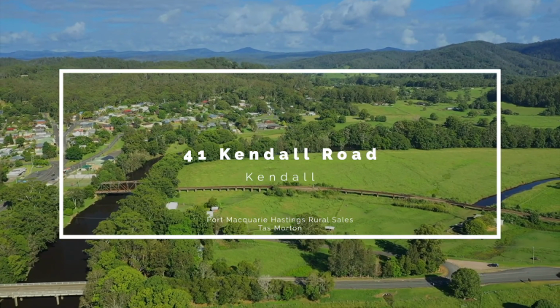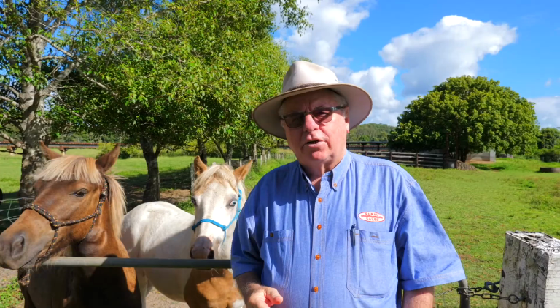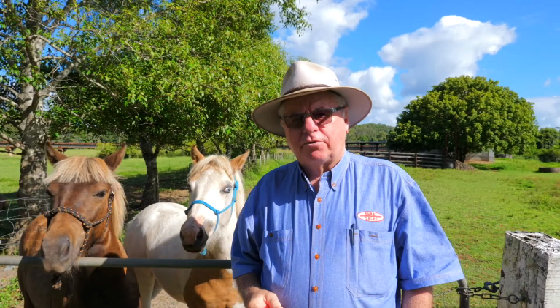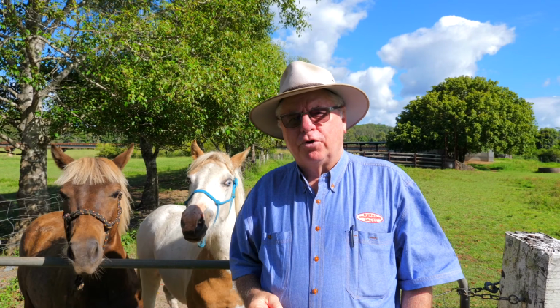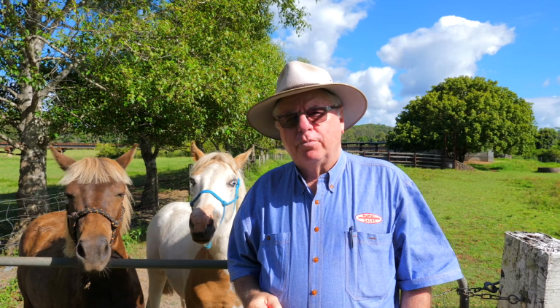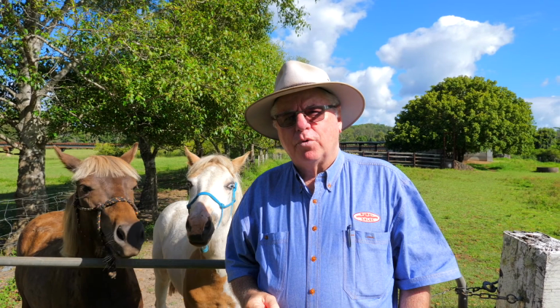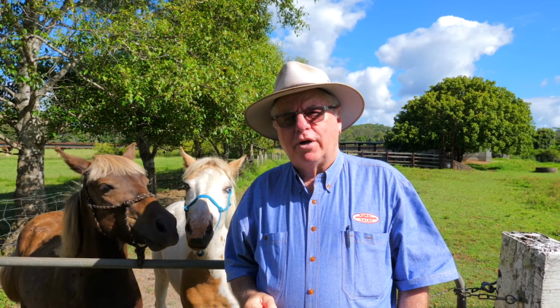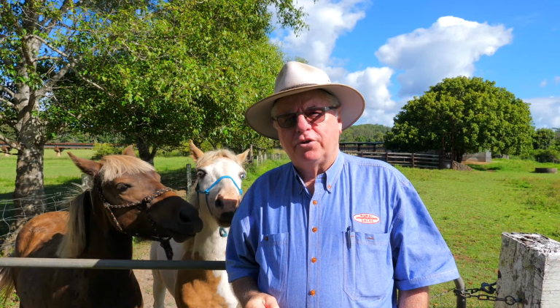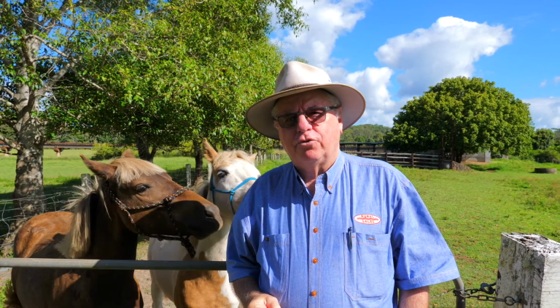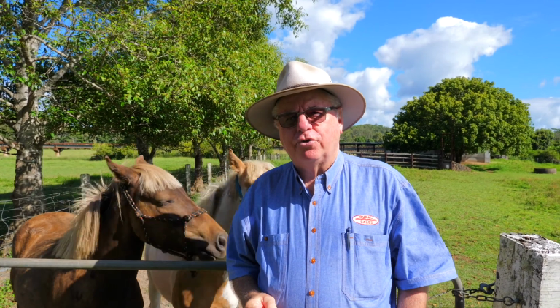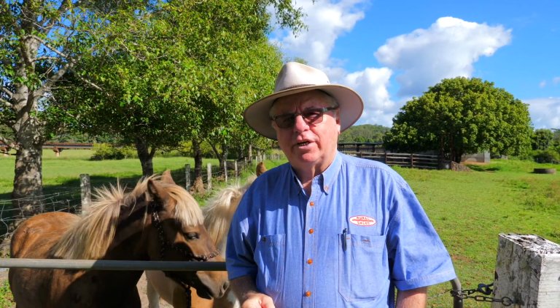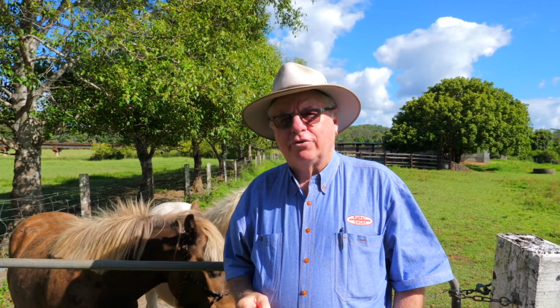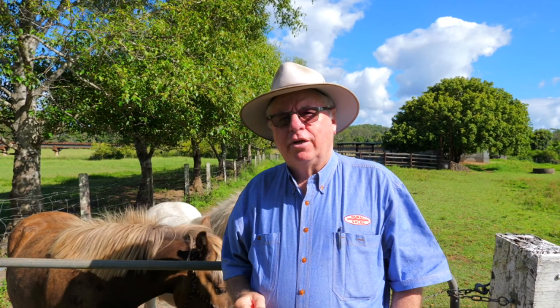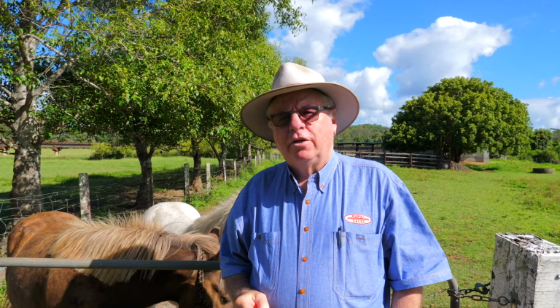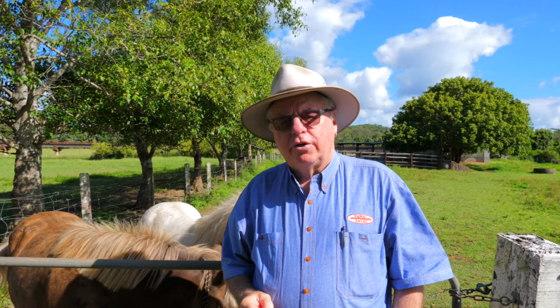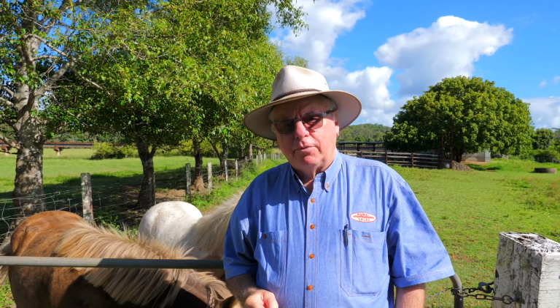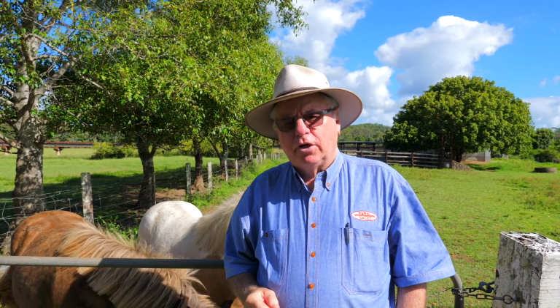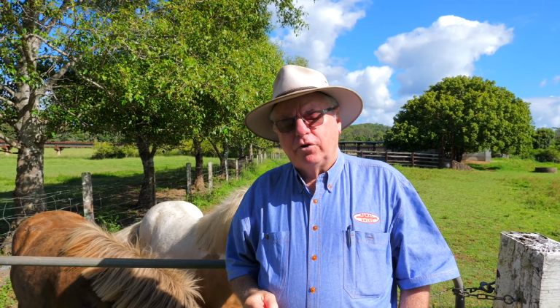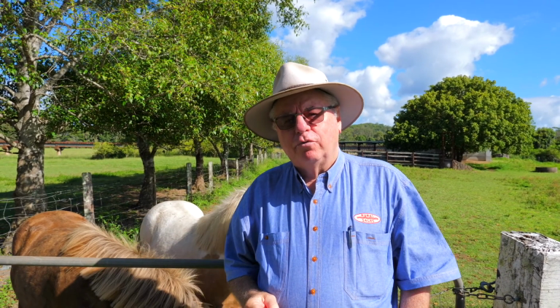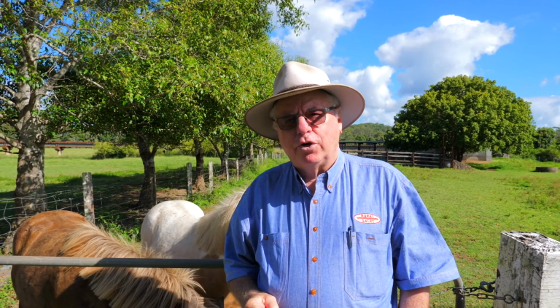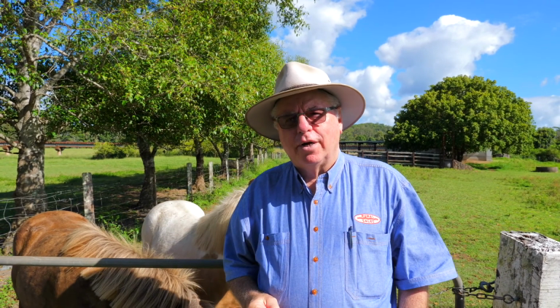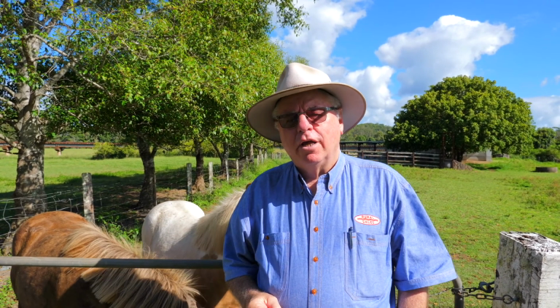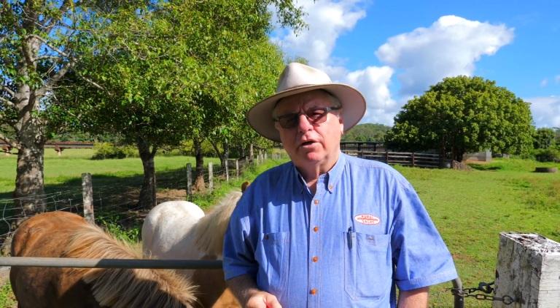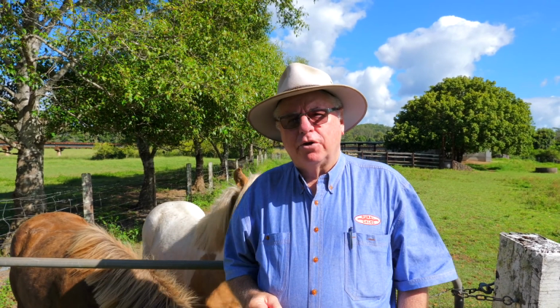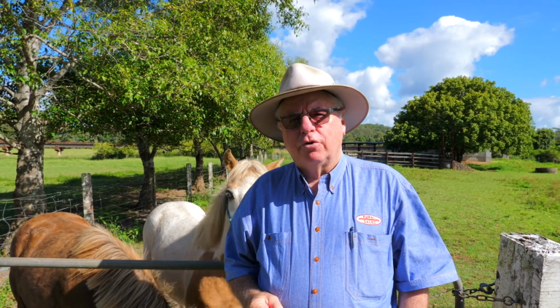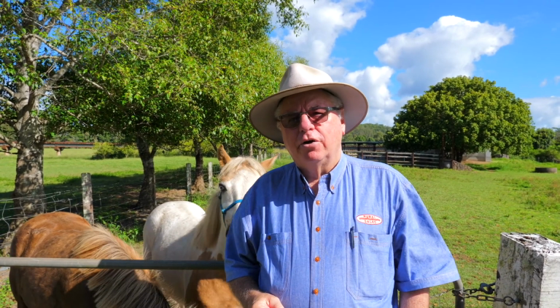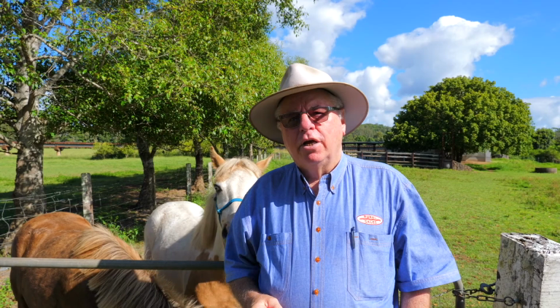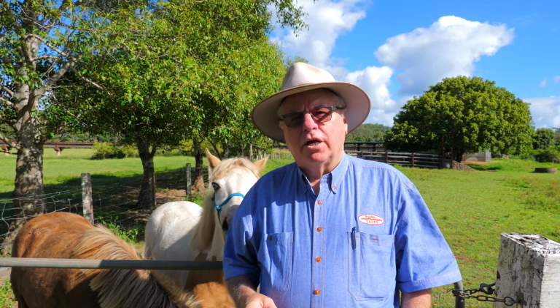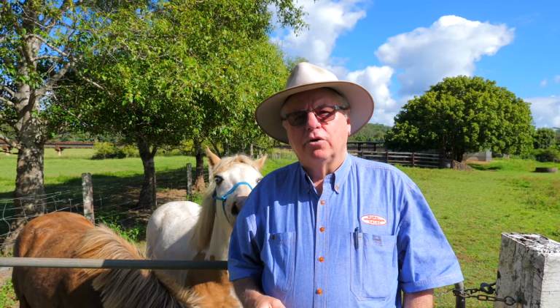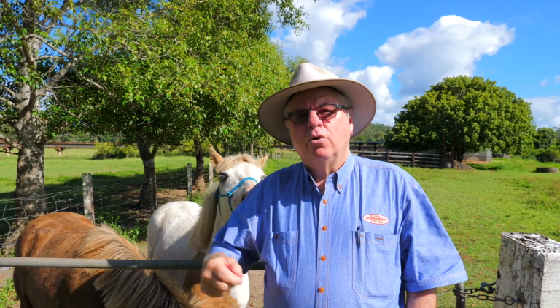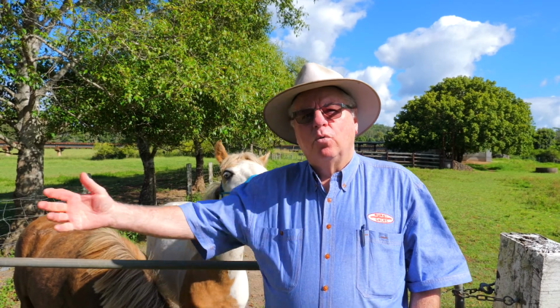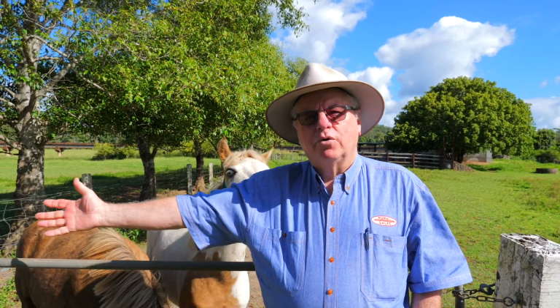Taz Morton, Port Macquarie Hastings Rural Sales. Today we offer you 41 Kendall Road, Kendall. Welcome.